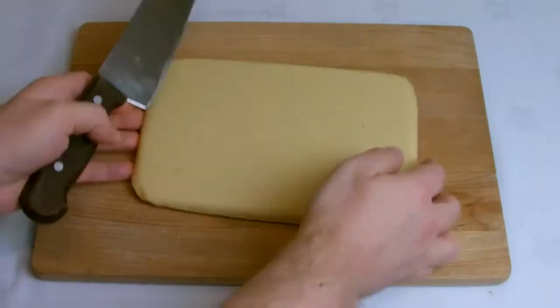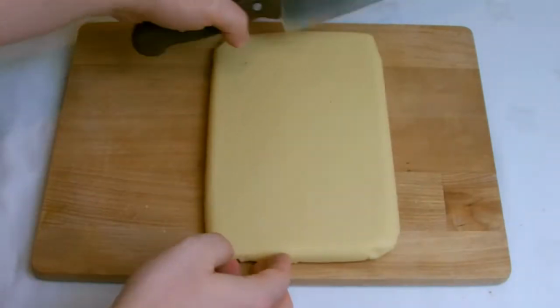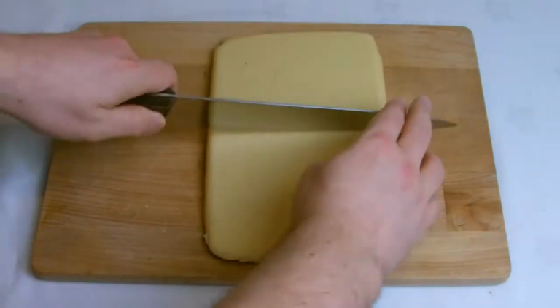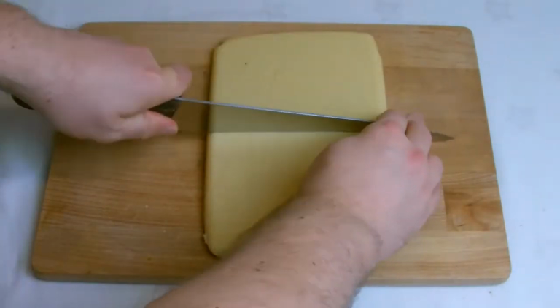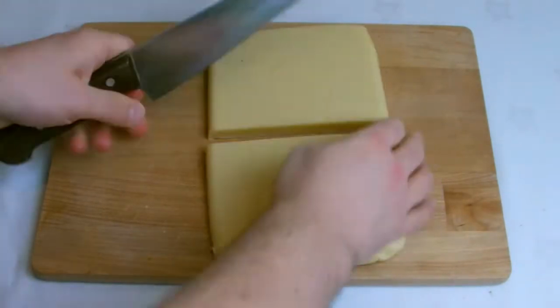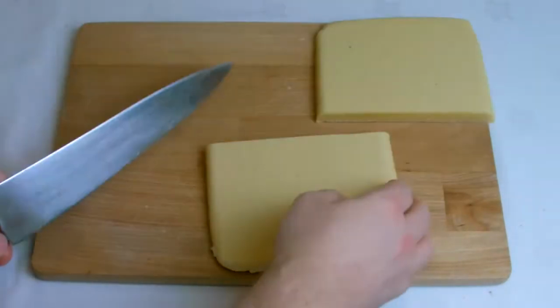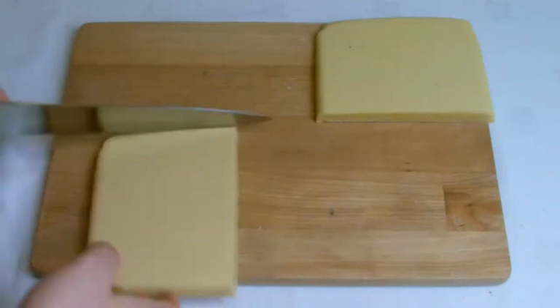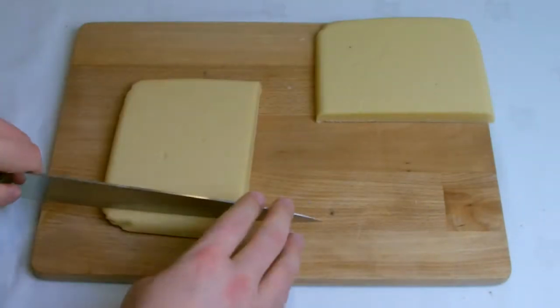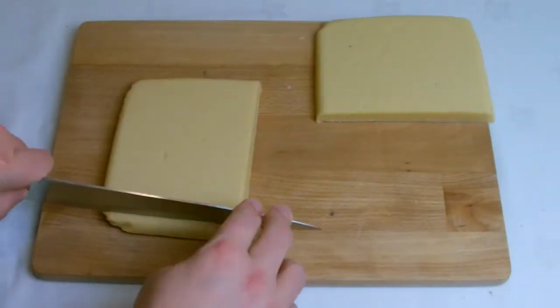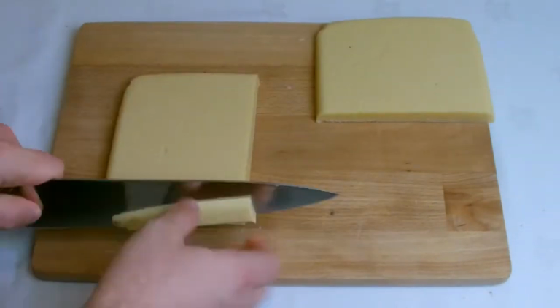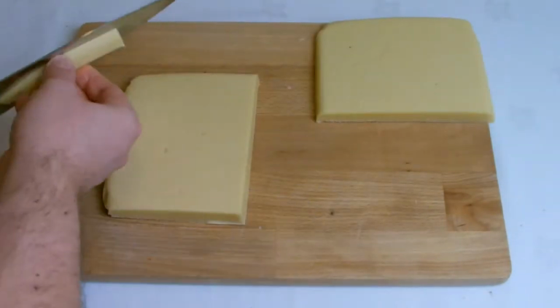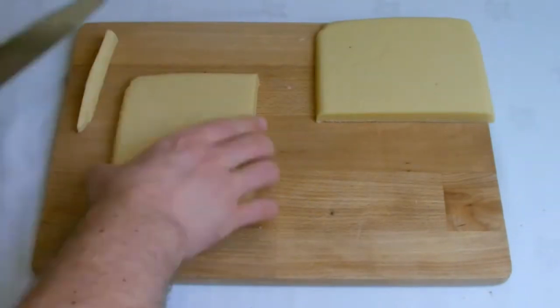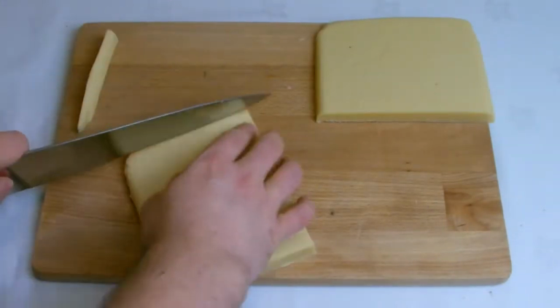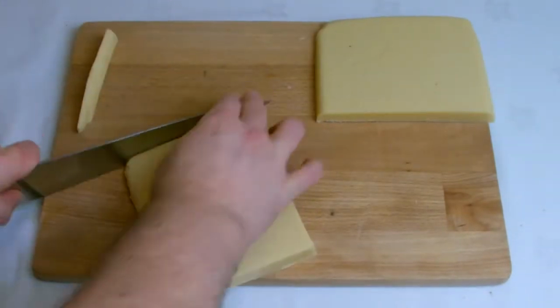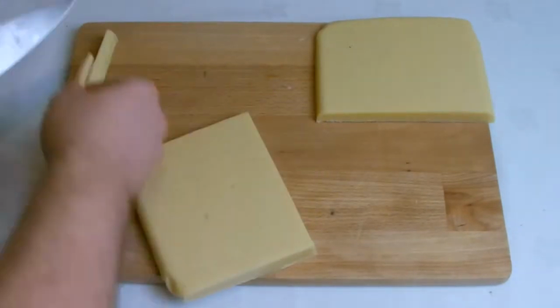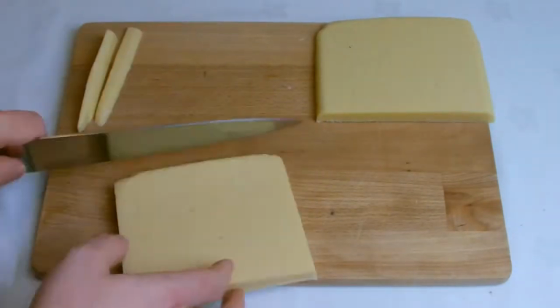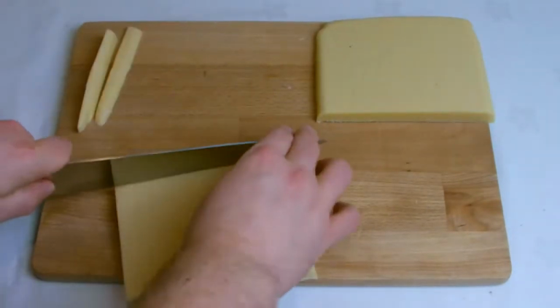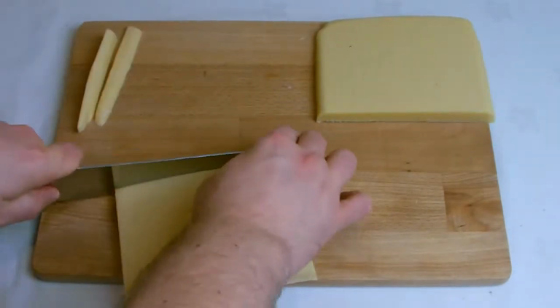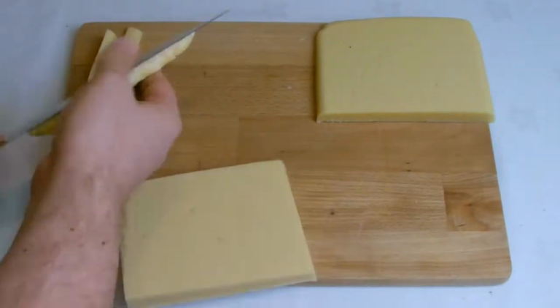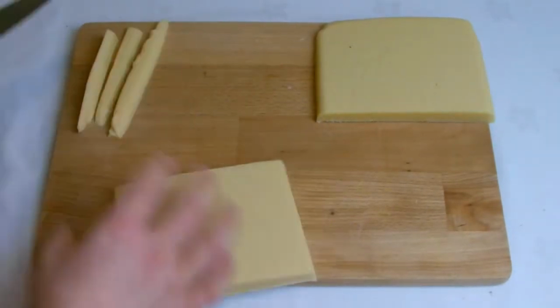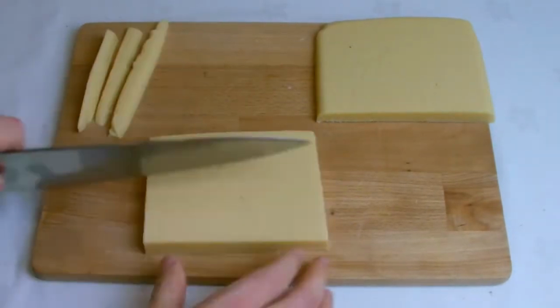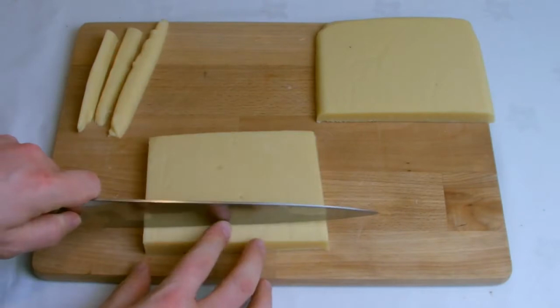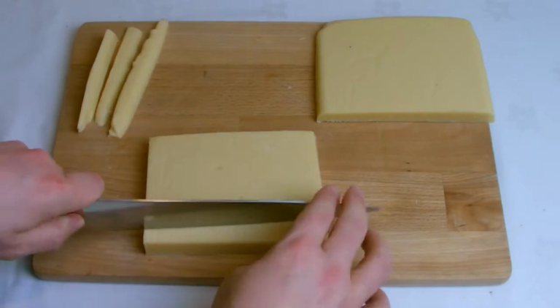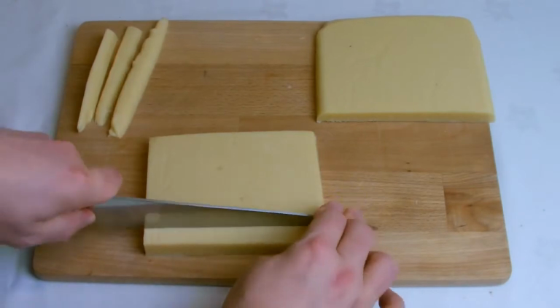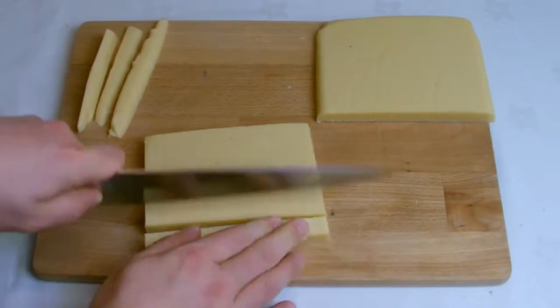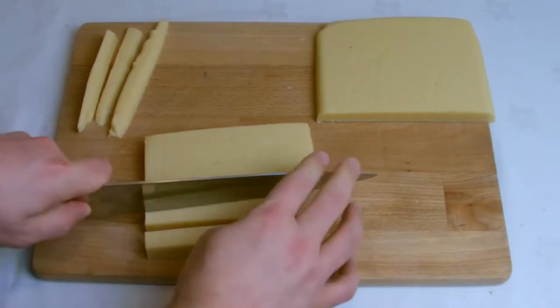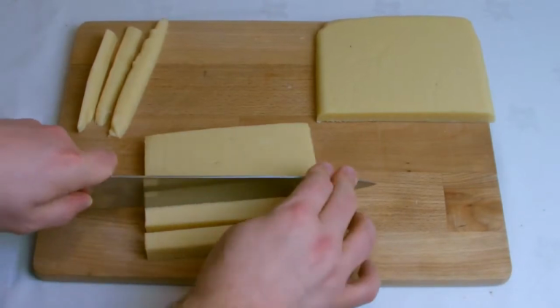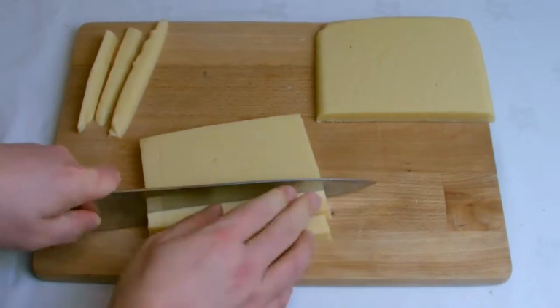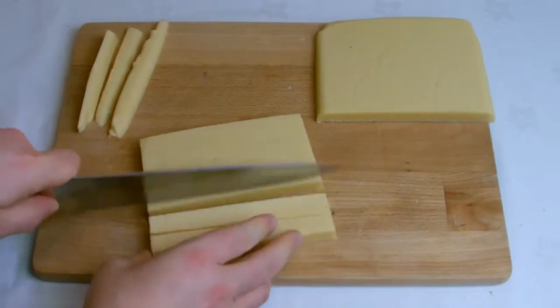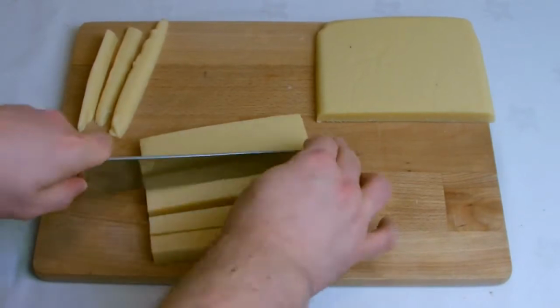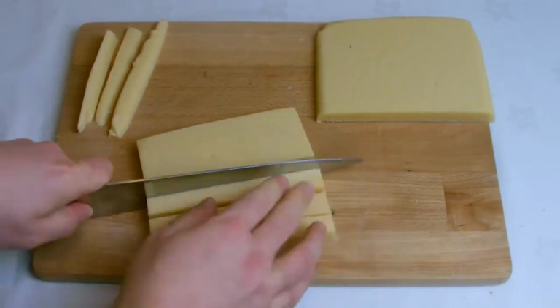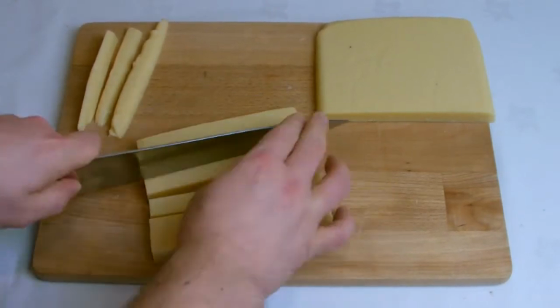Once your fudge has cooled completely, turn the tray out onto a board, trim the edges off and then dice into cubes.